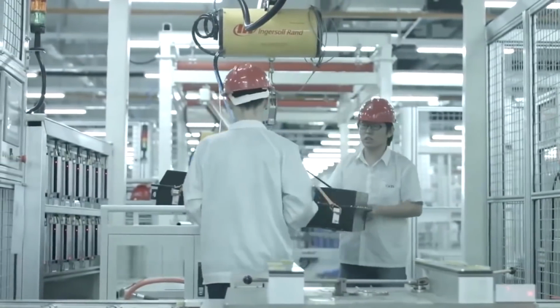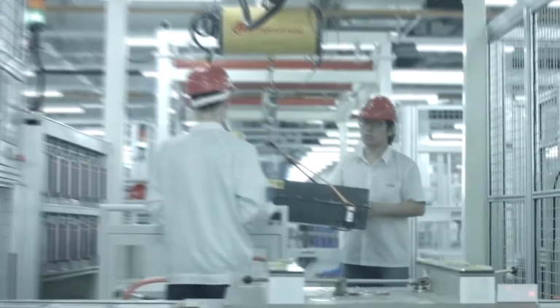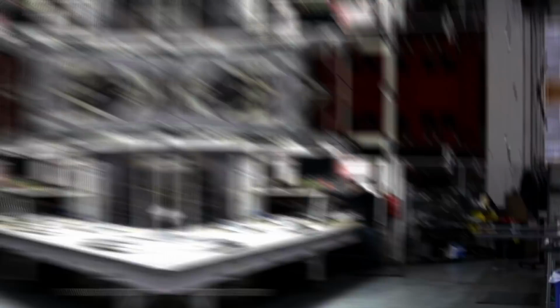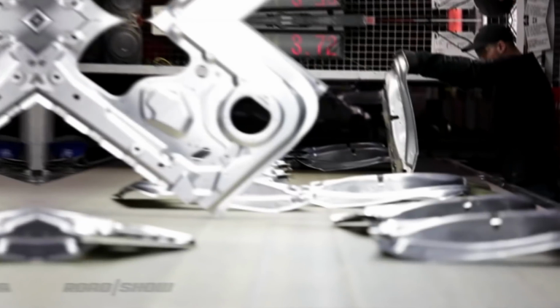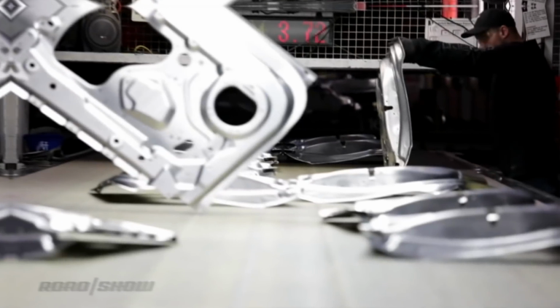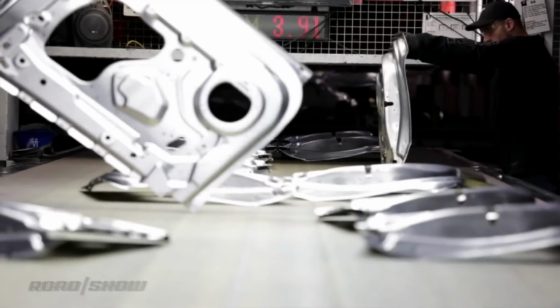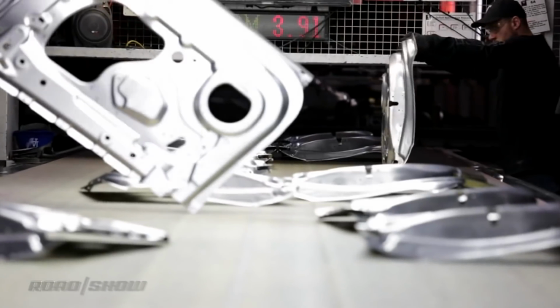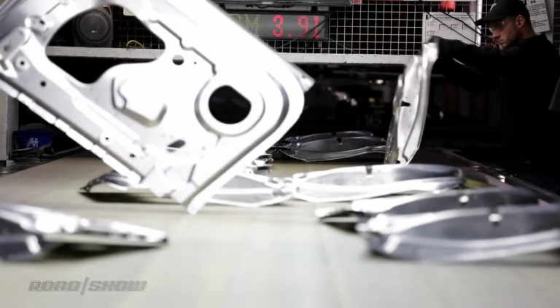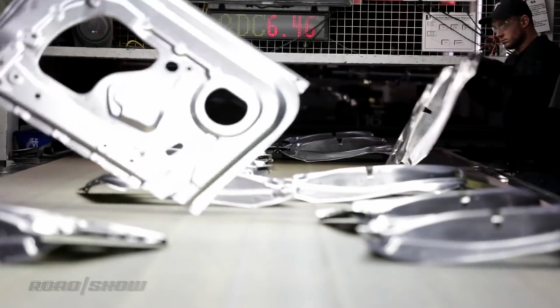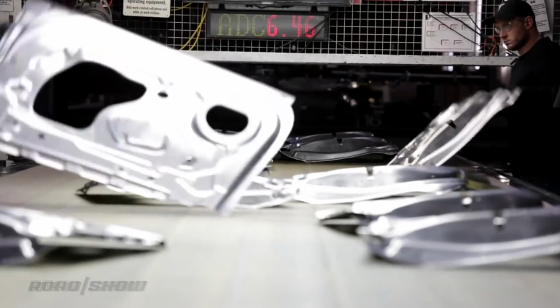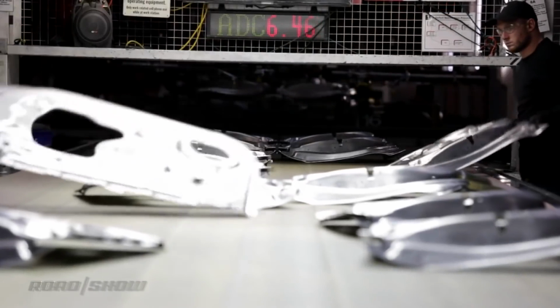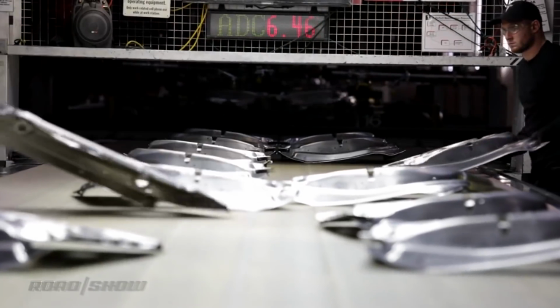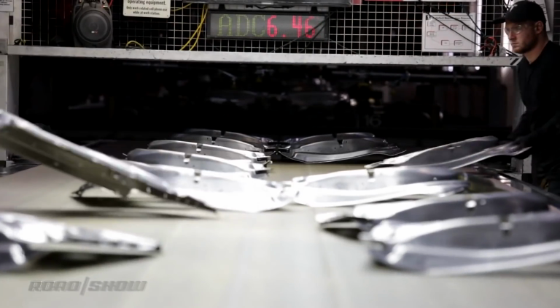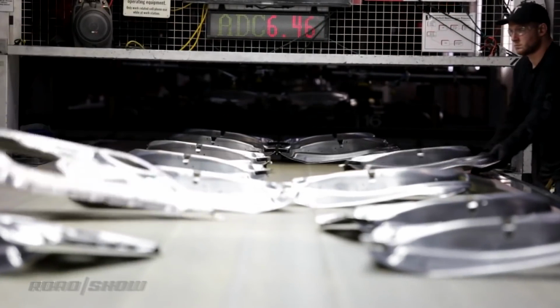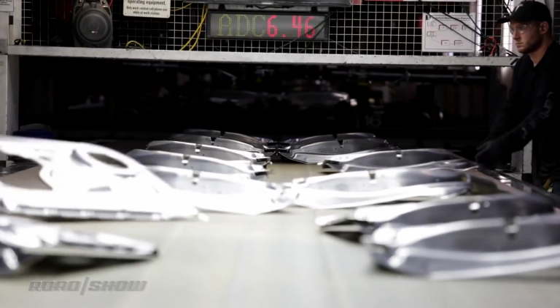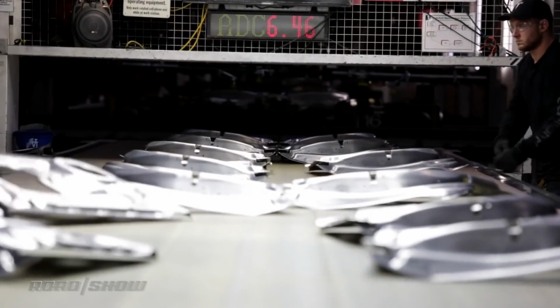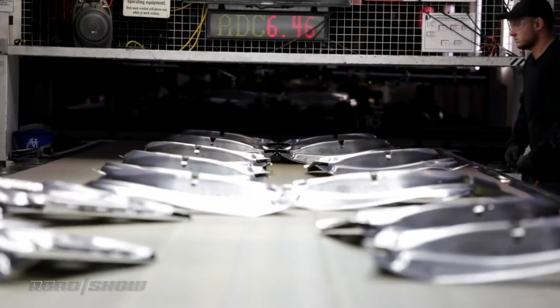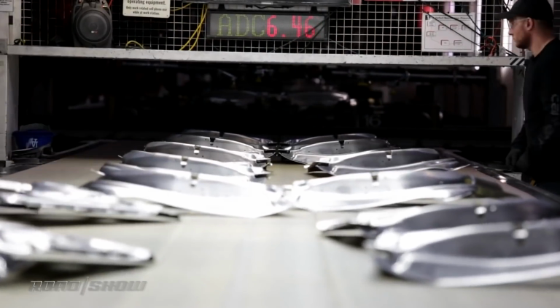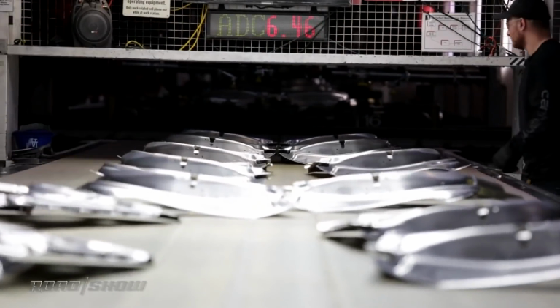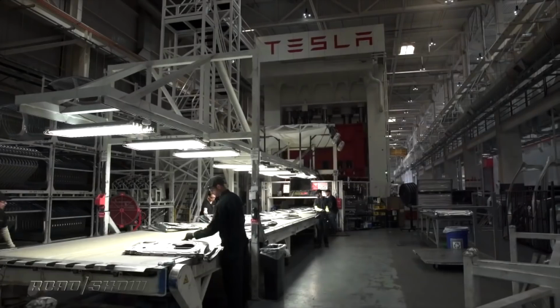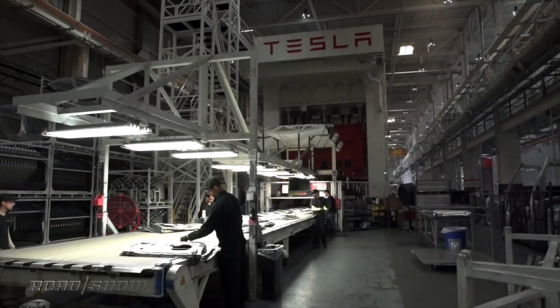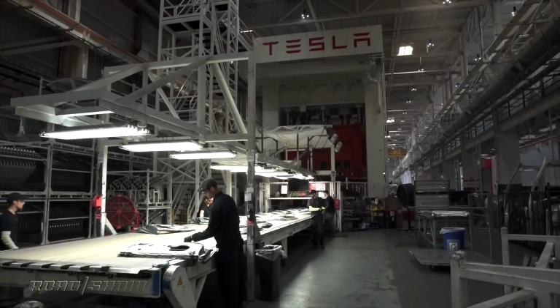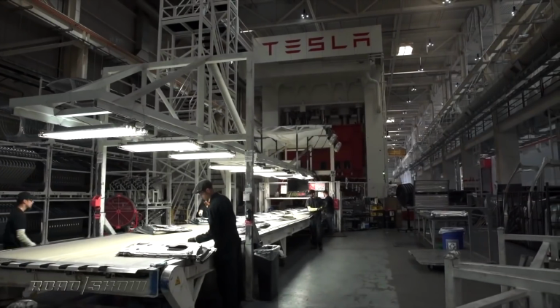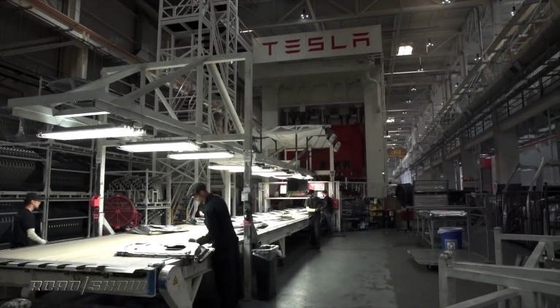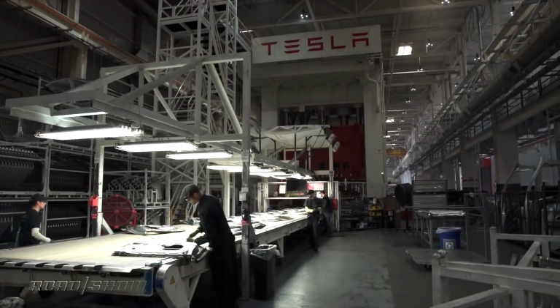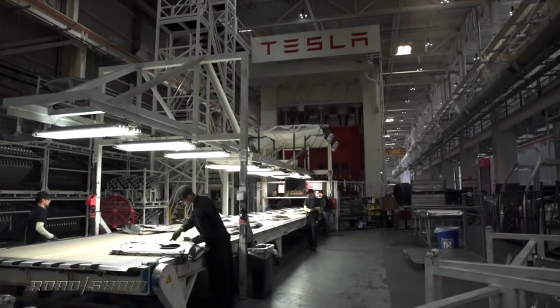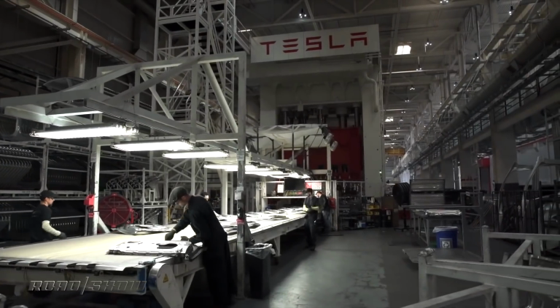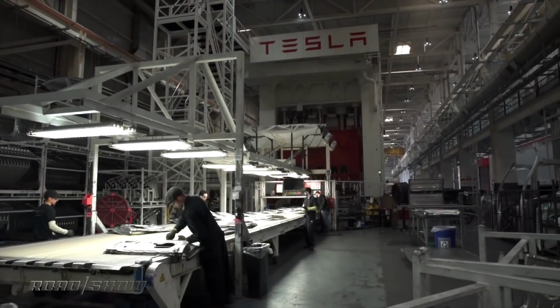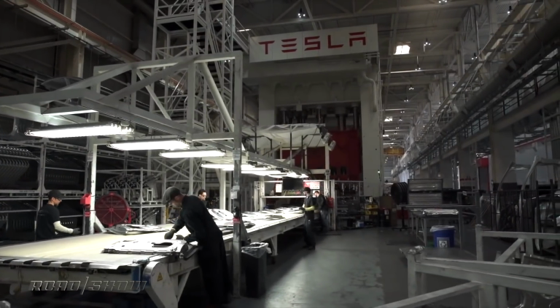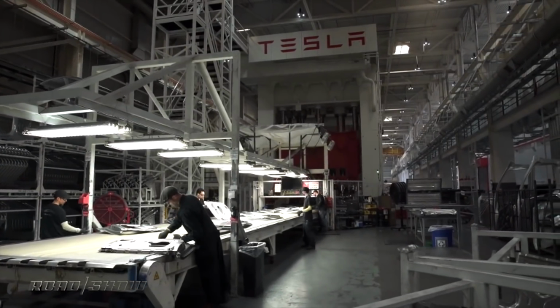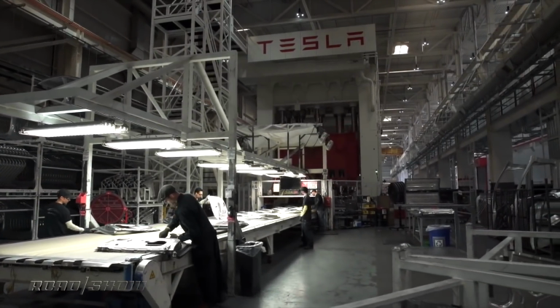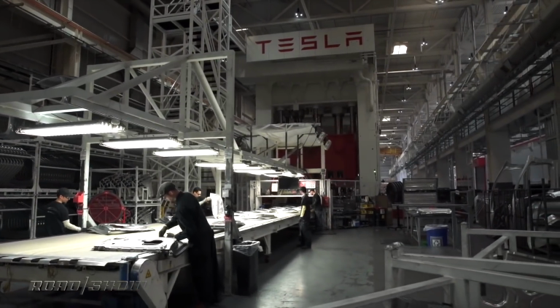The Model Y Performance is expected to arrive in April 2022, according to Tesla's online order page.